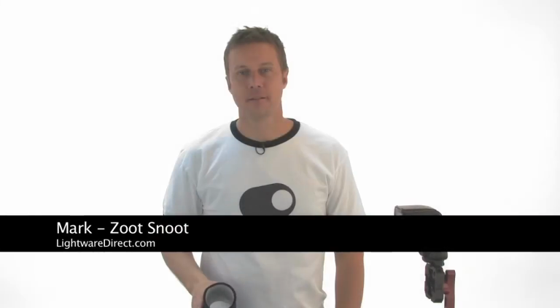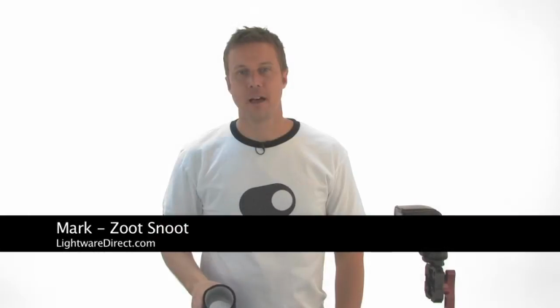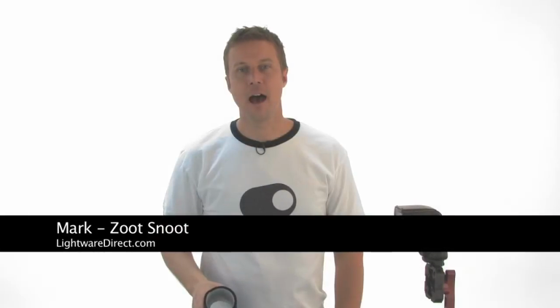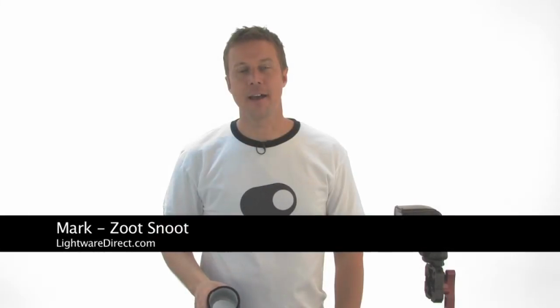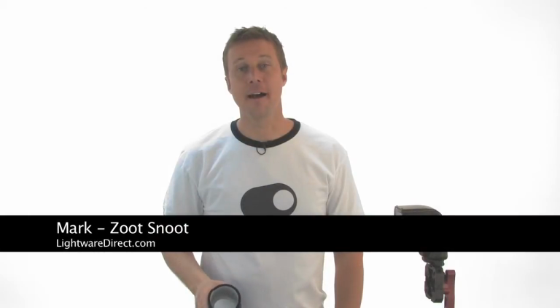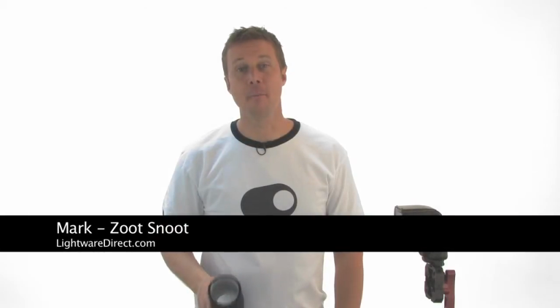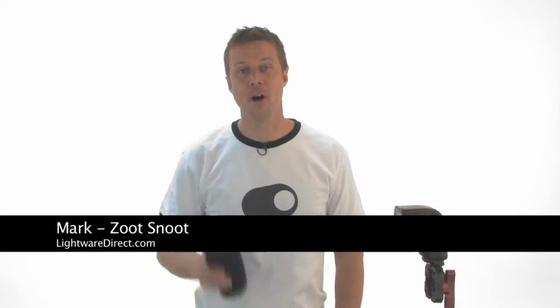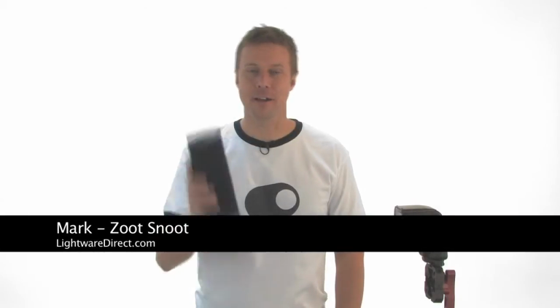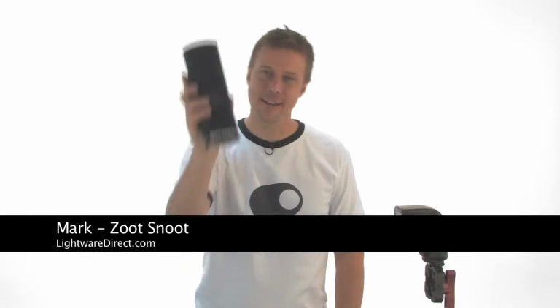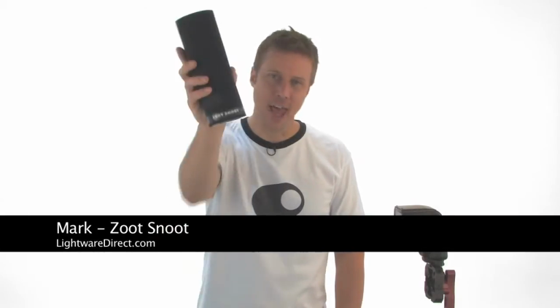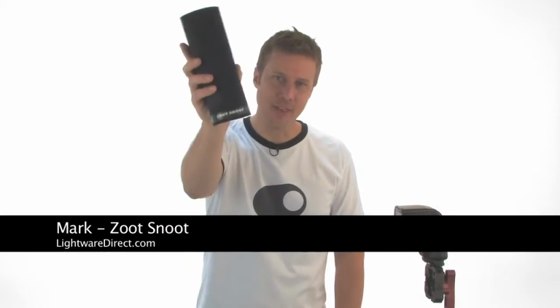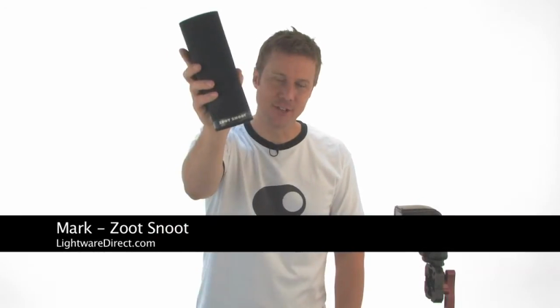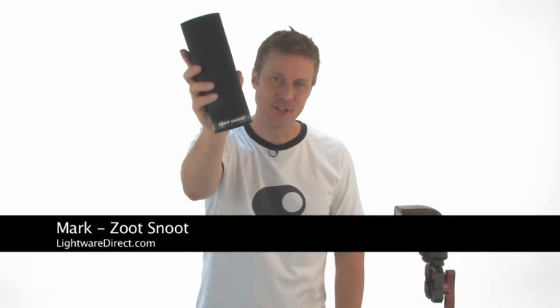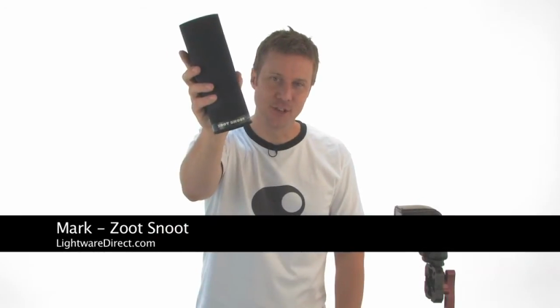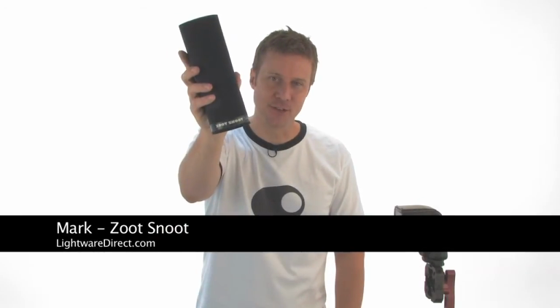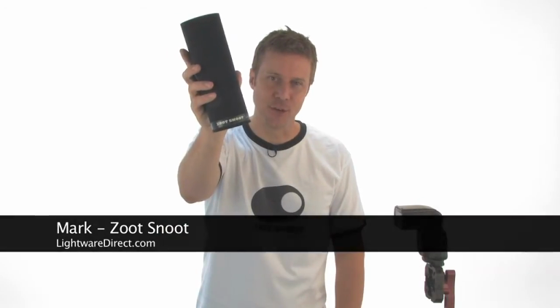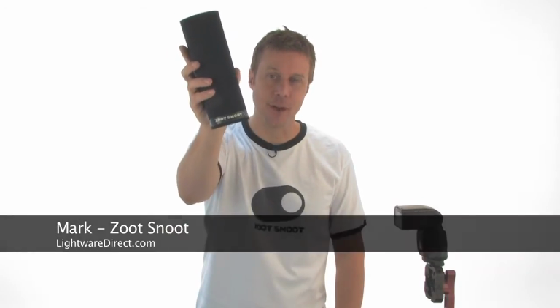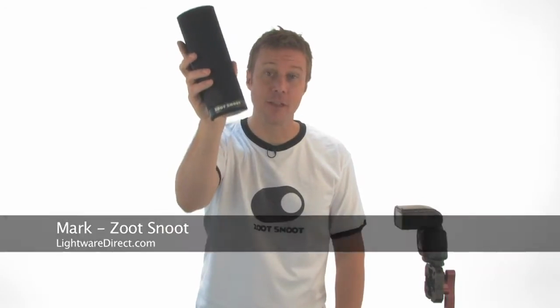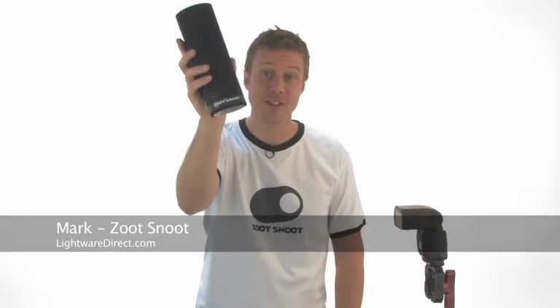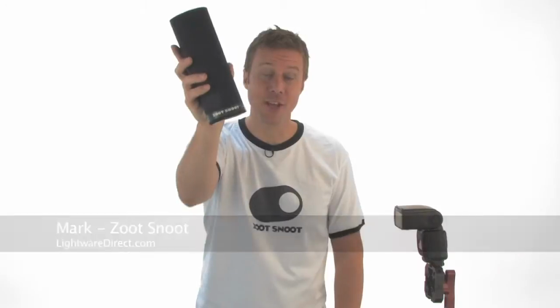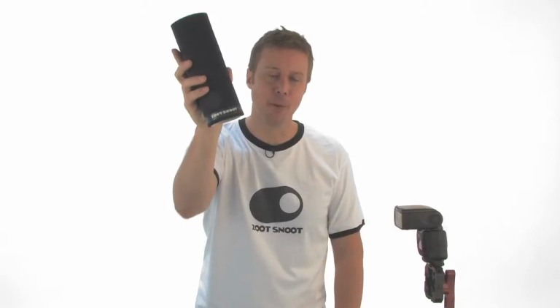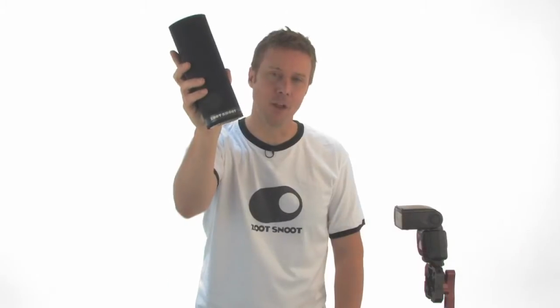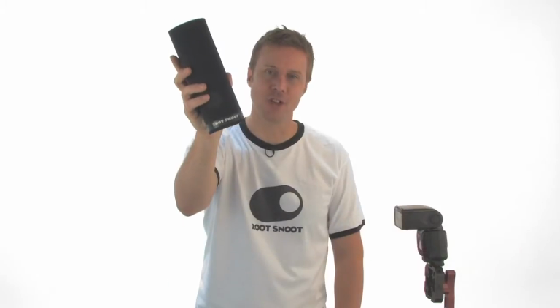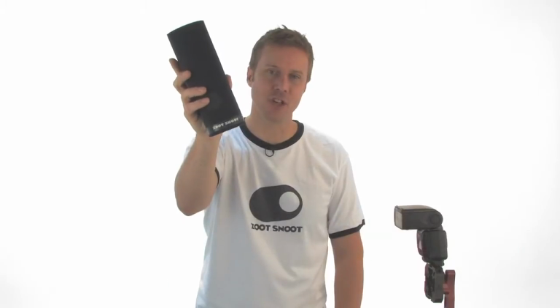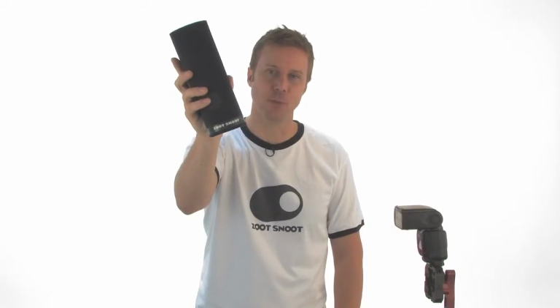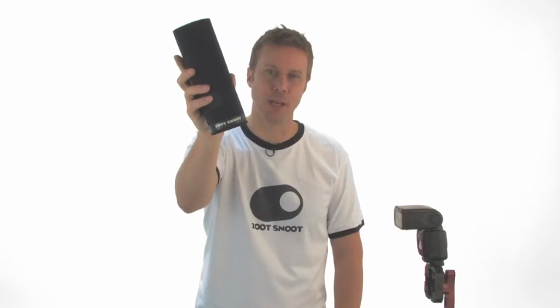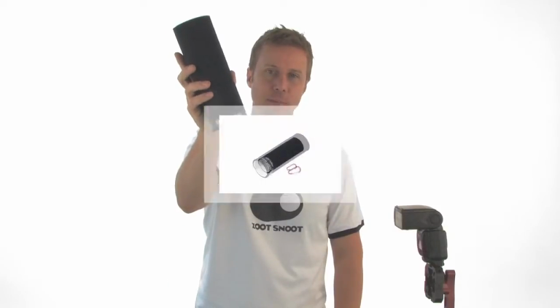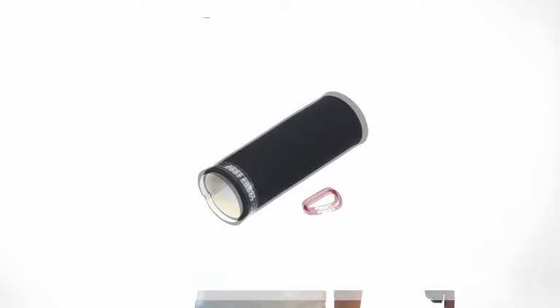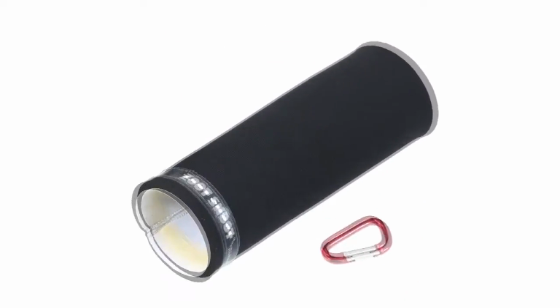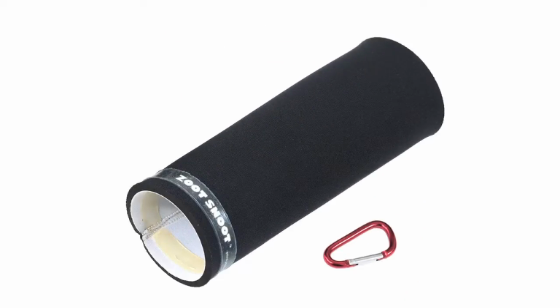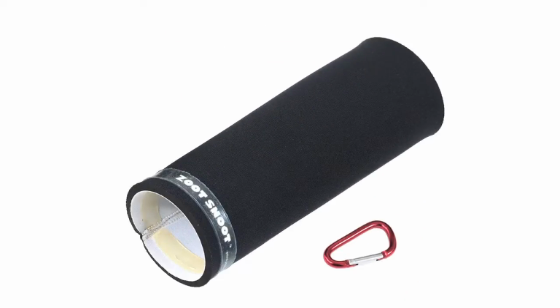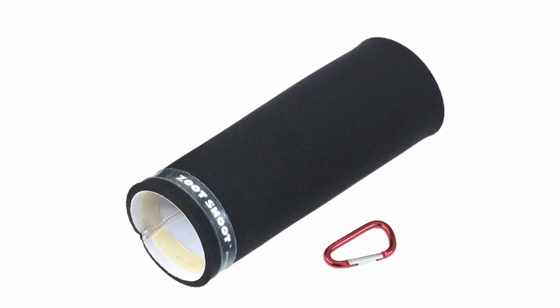Hi, I'm Mark and this is the Zoot Snoot, the simple adjustable beam flash snoot.